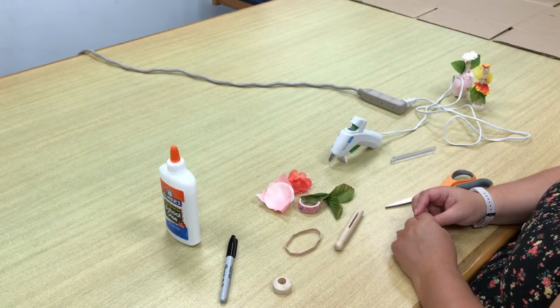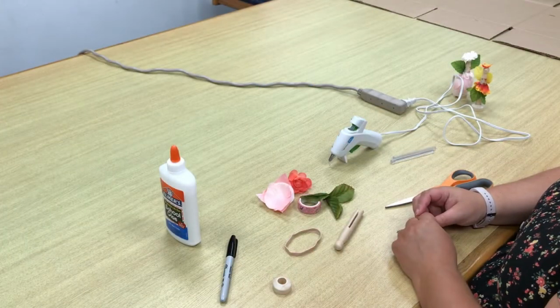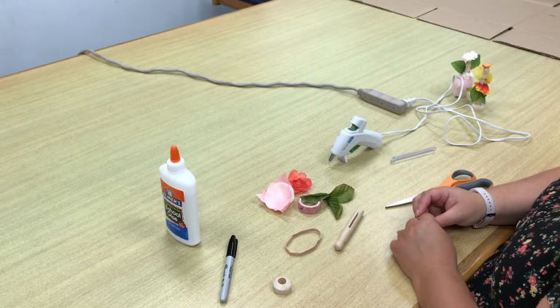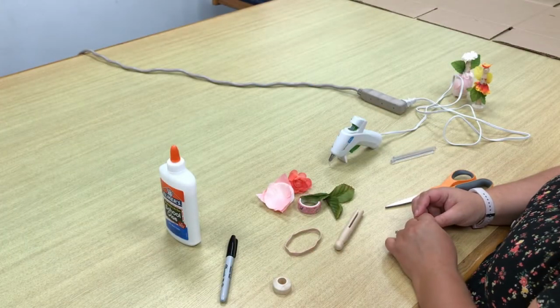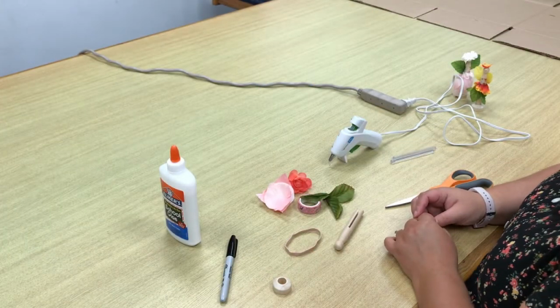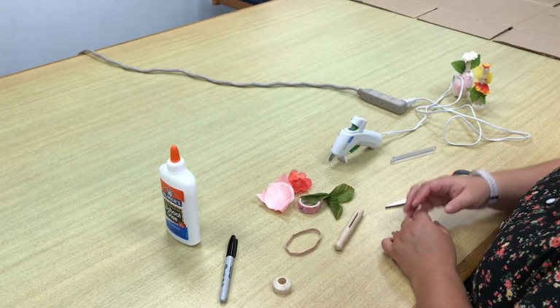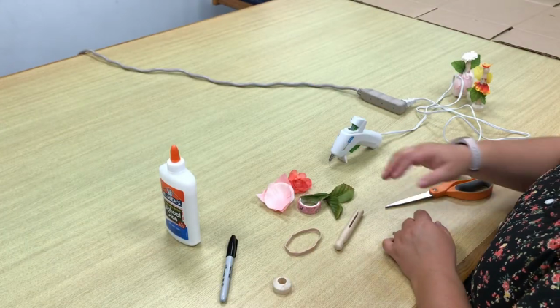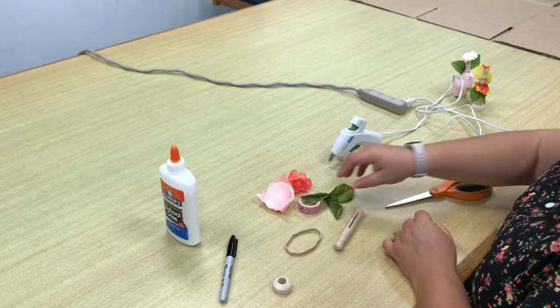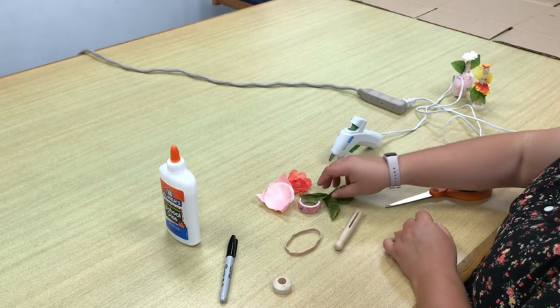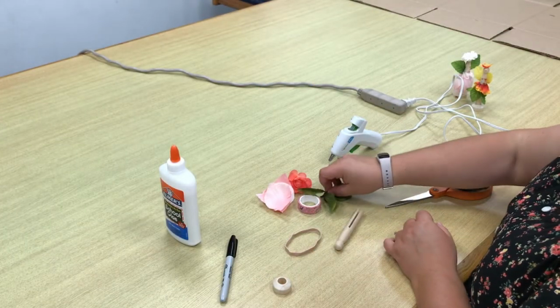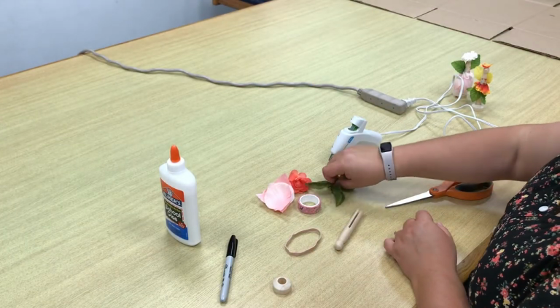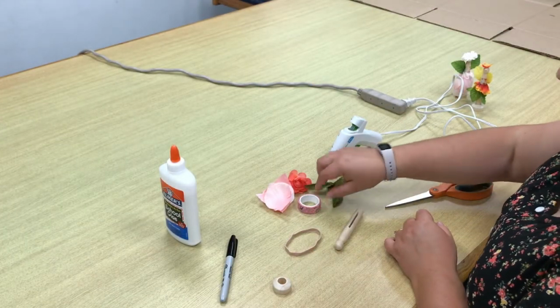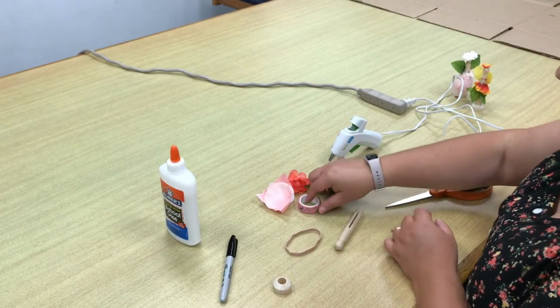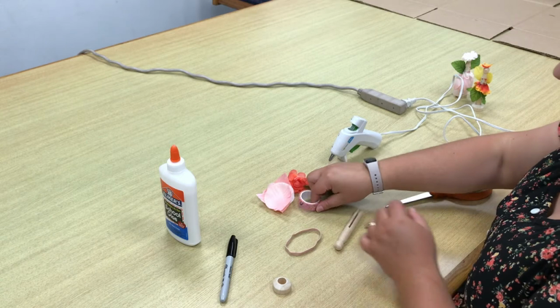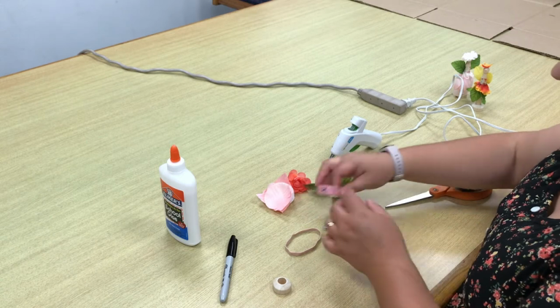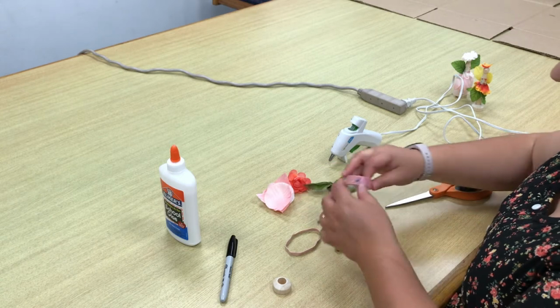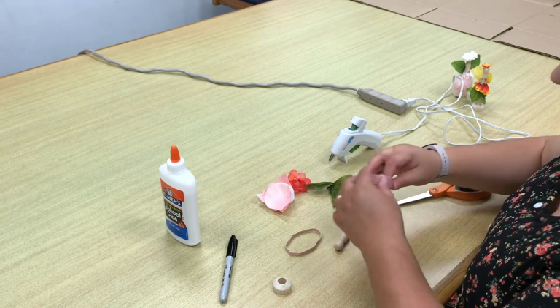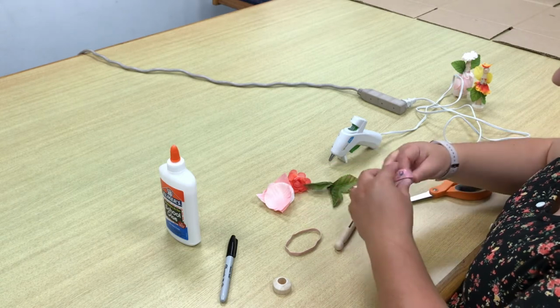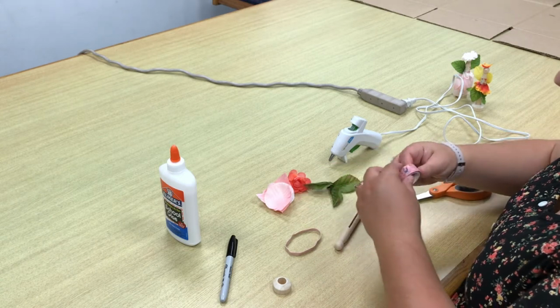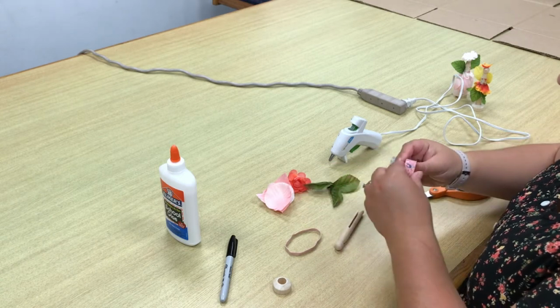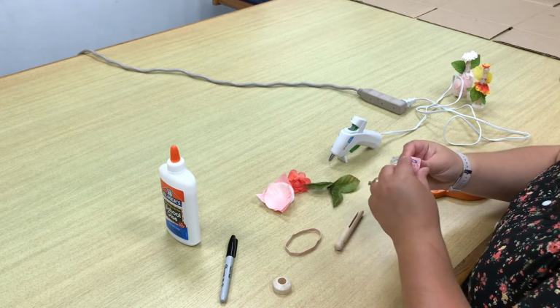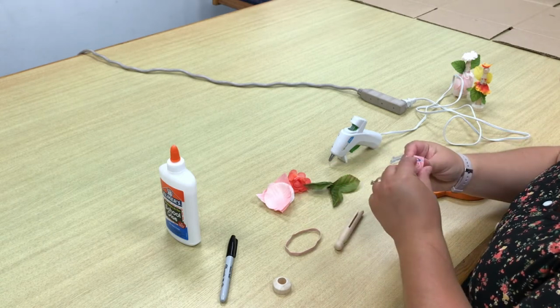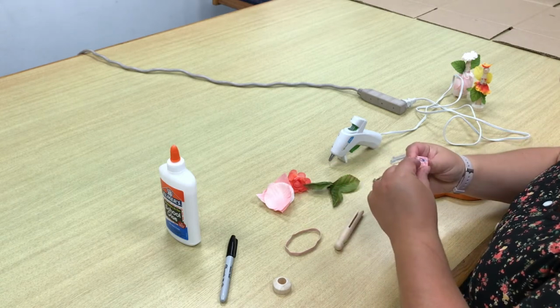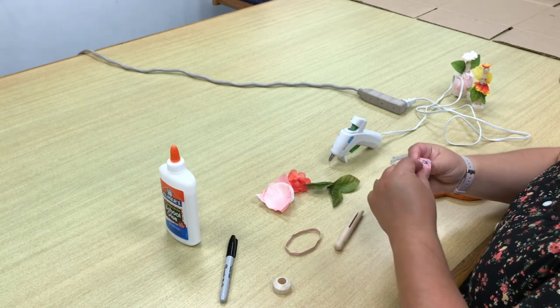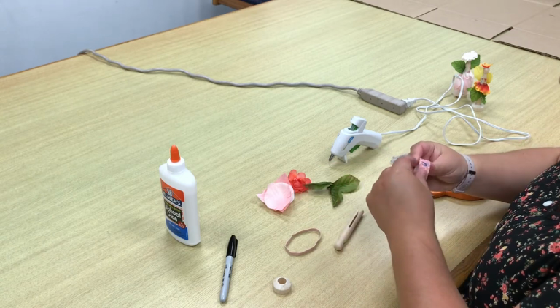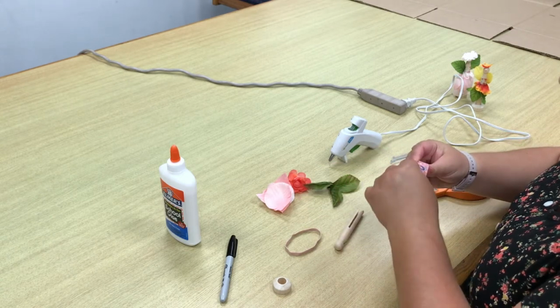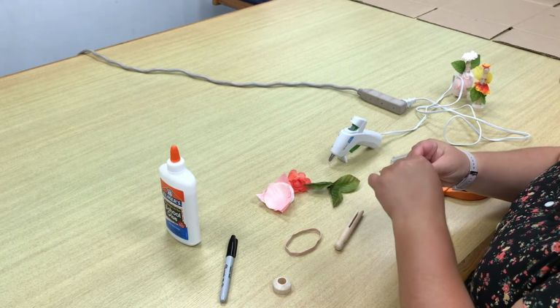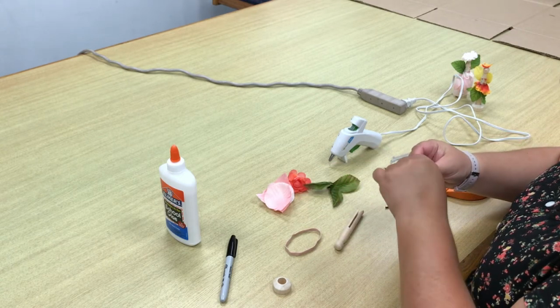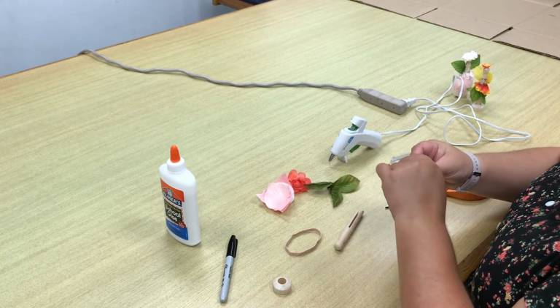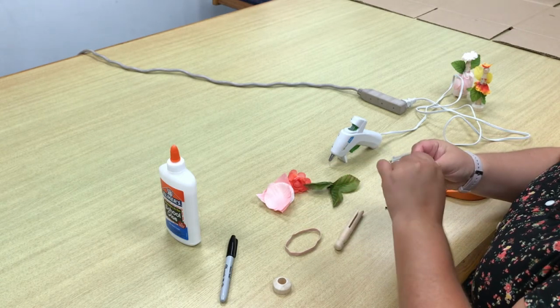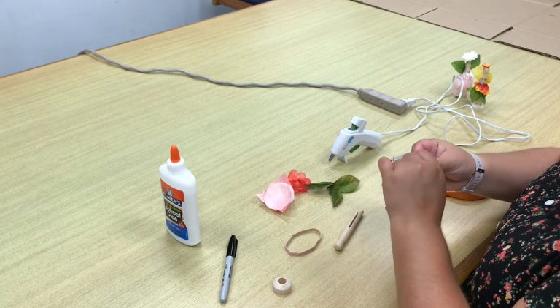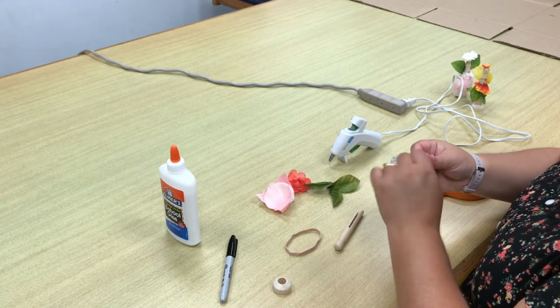First, wrap the washi tape around the clothes pin, which will be the top of the fairy's dress.